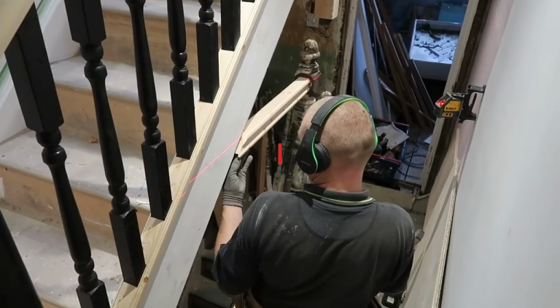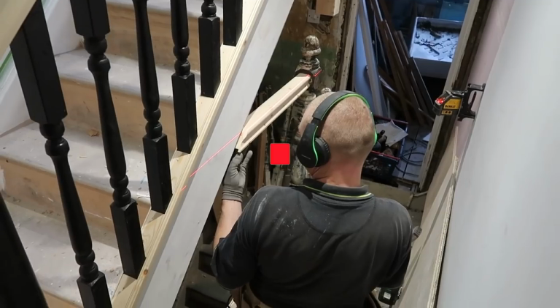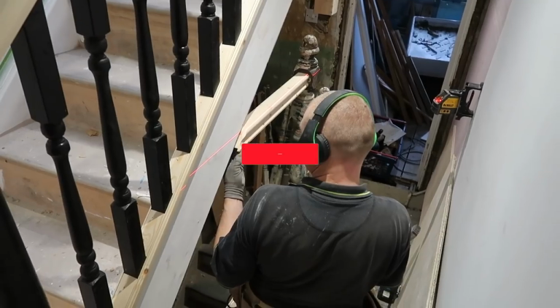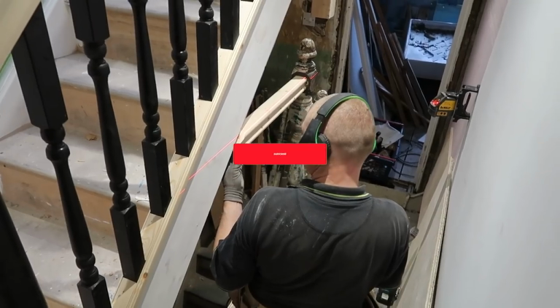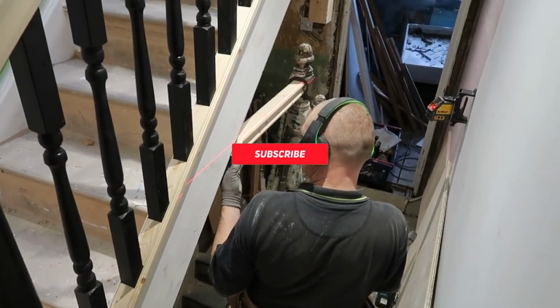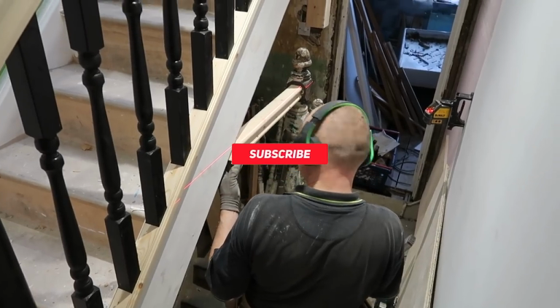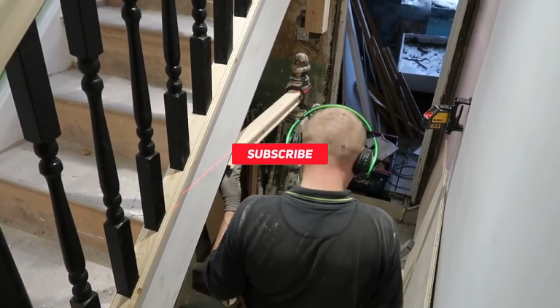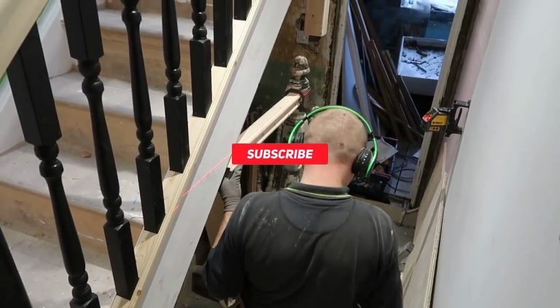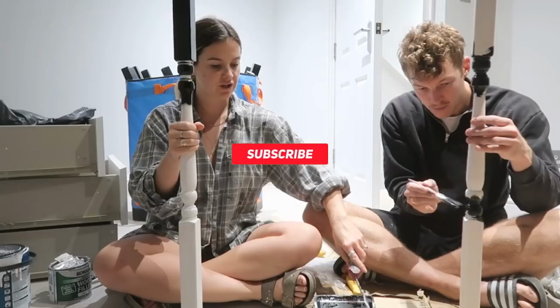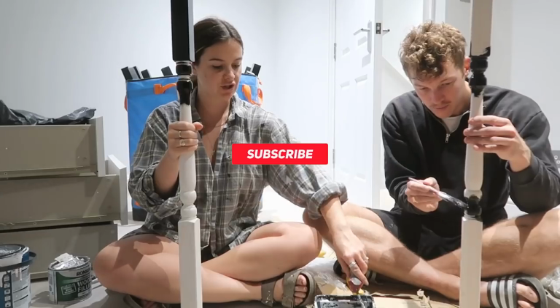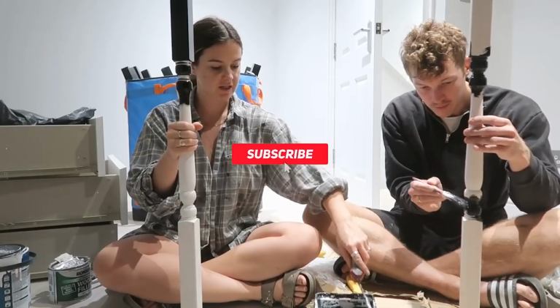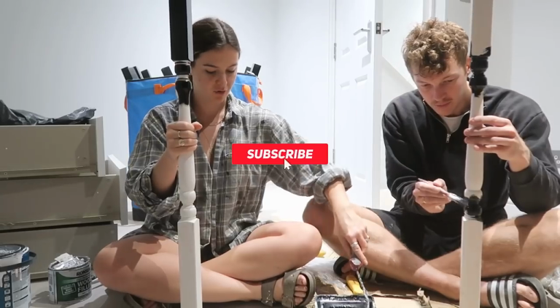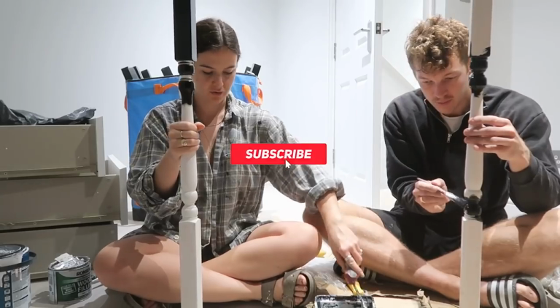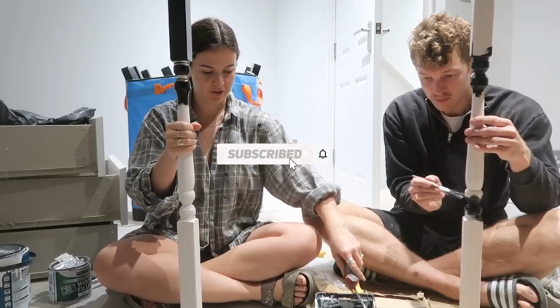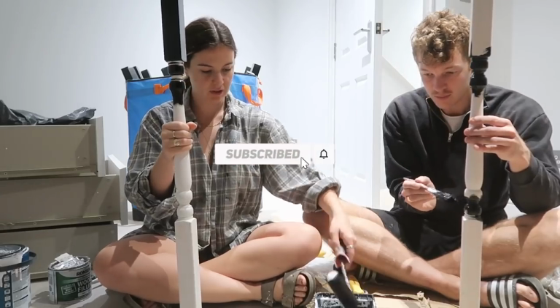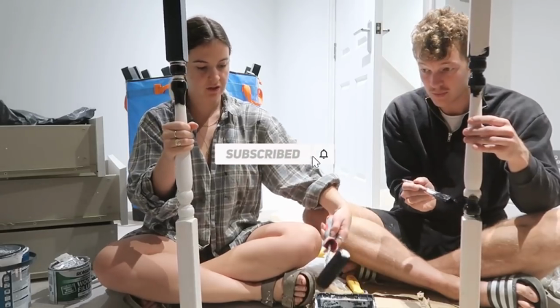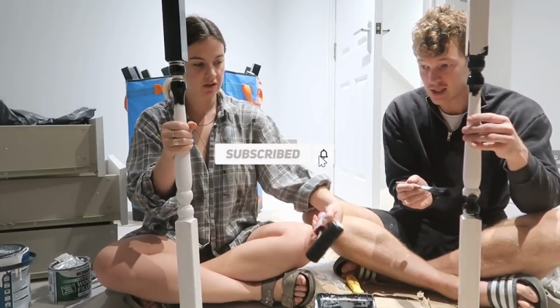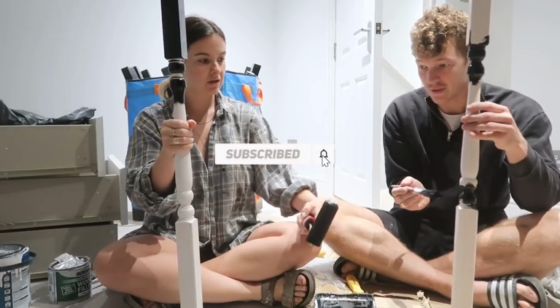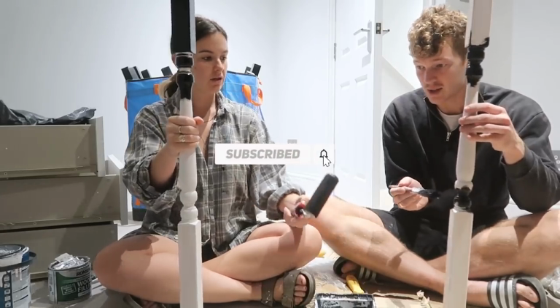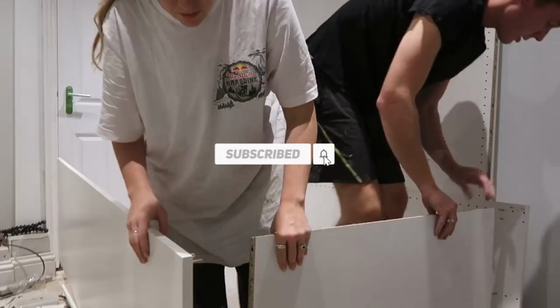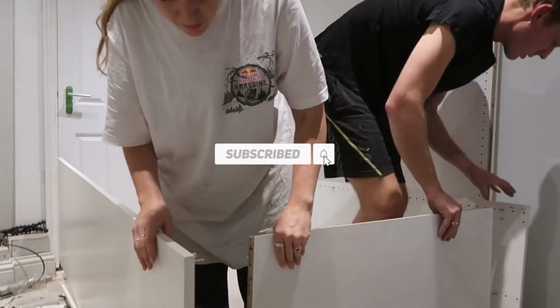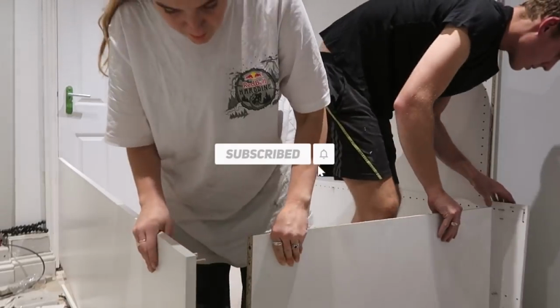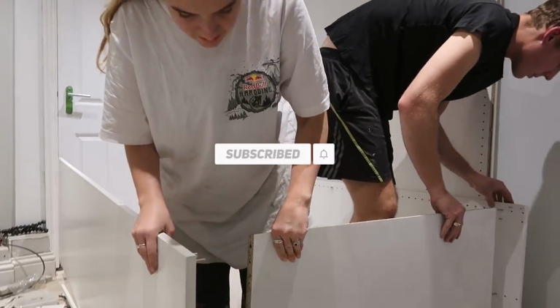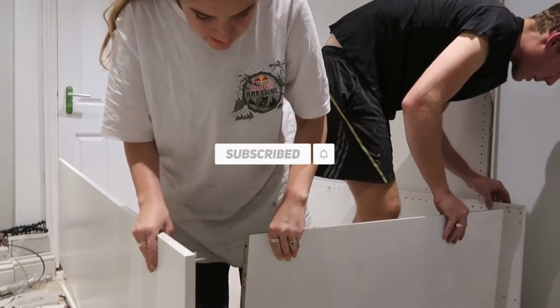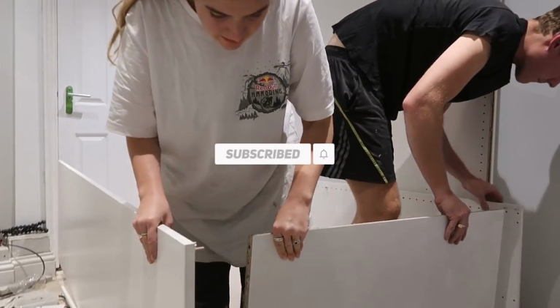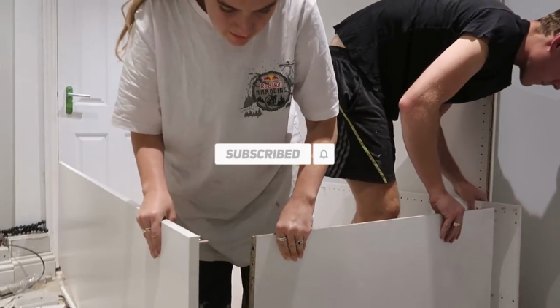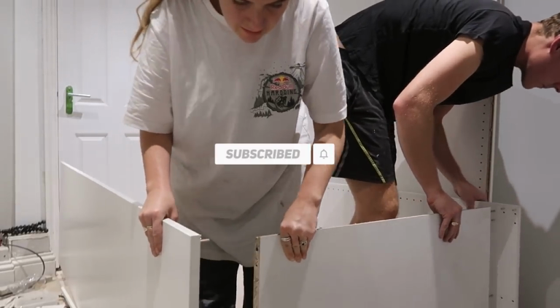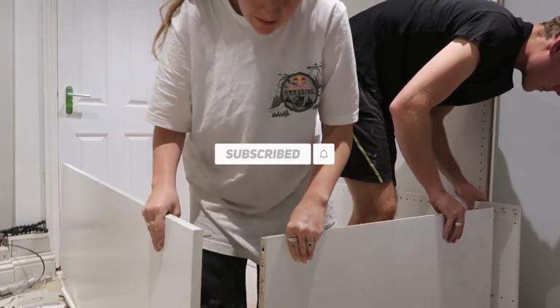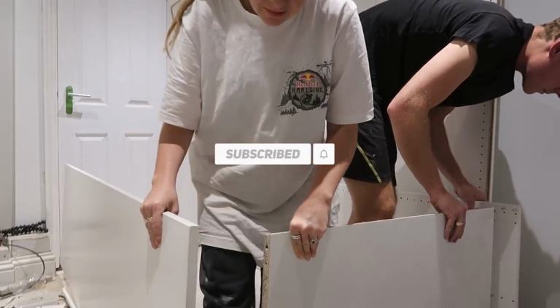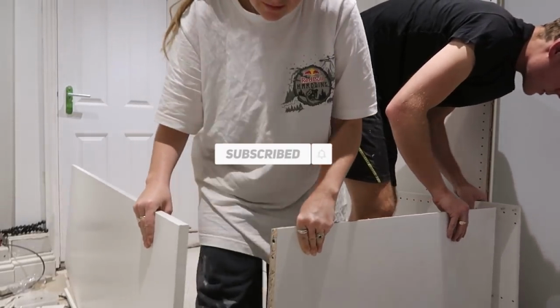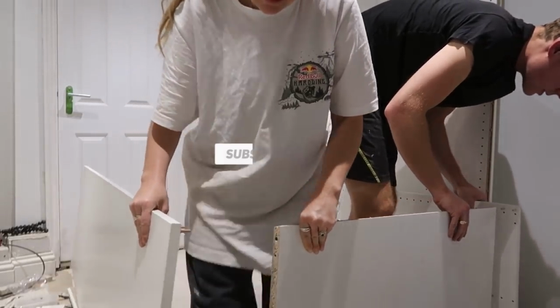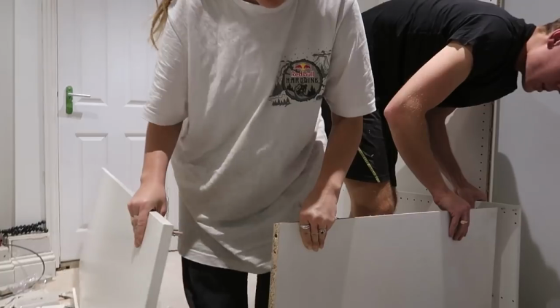I hope you enjoy, and if you did want to follow along on our journey, please do hit the subscribe button. All right, let's get to it.